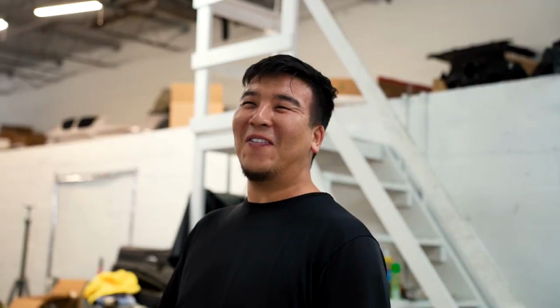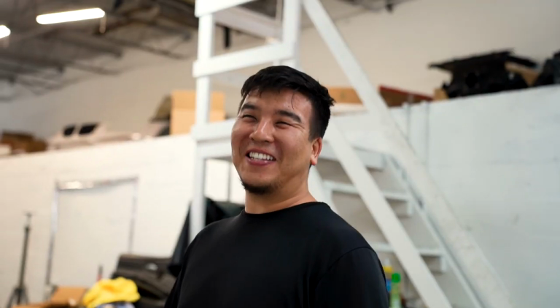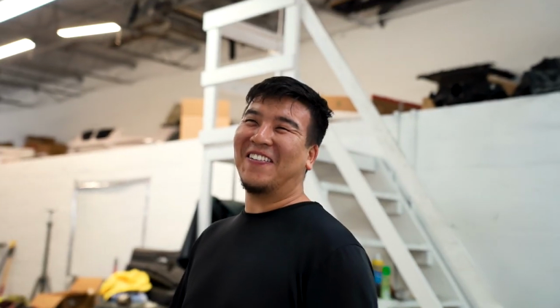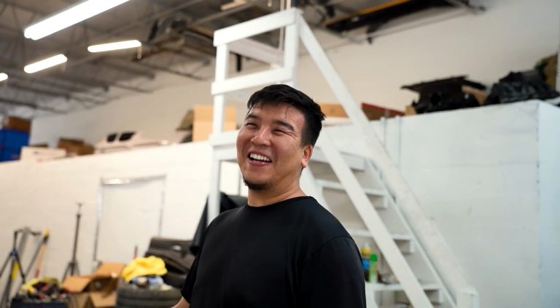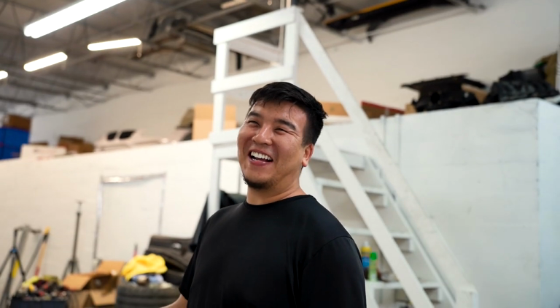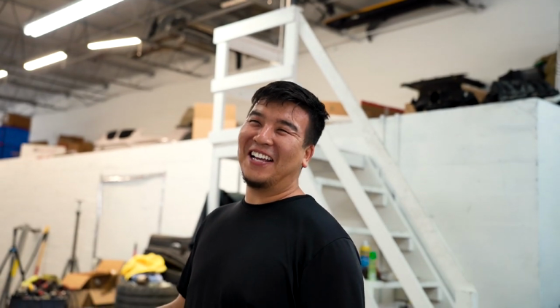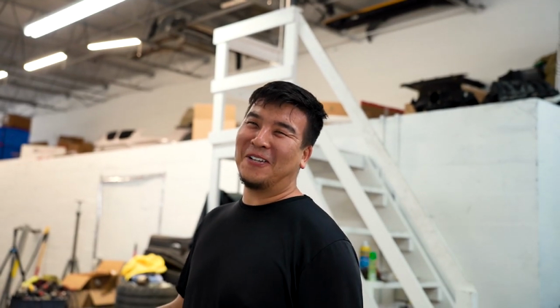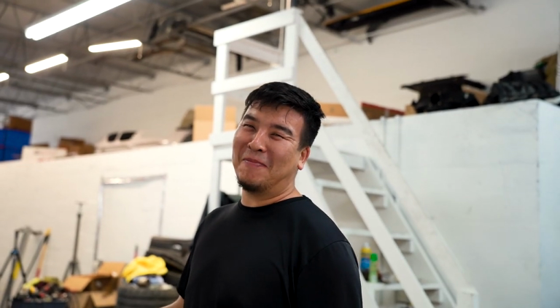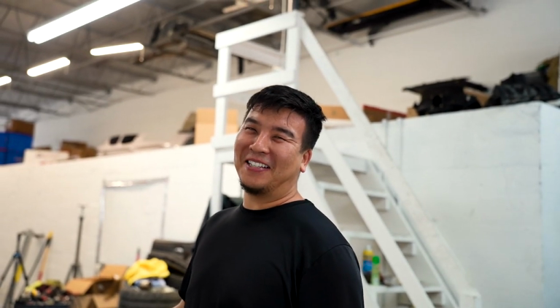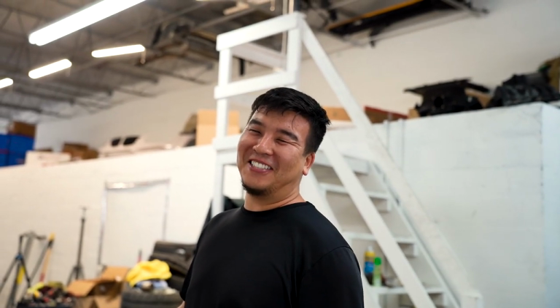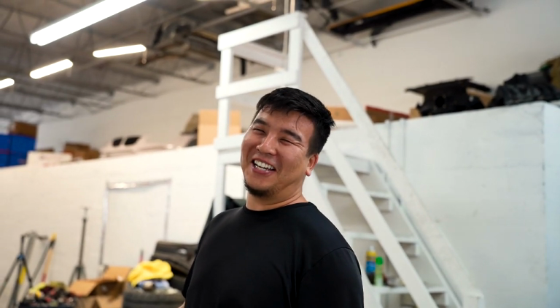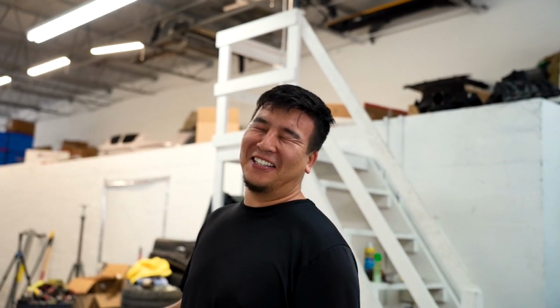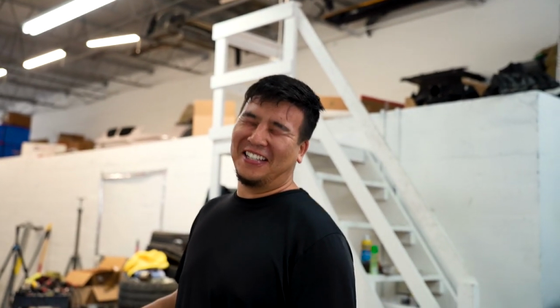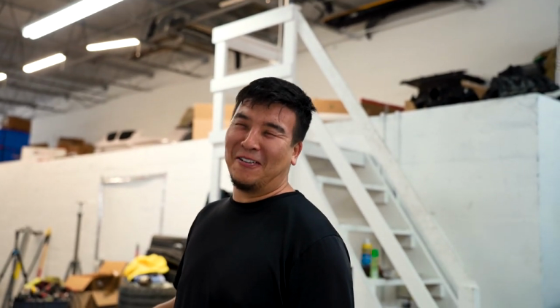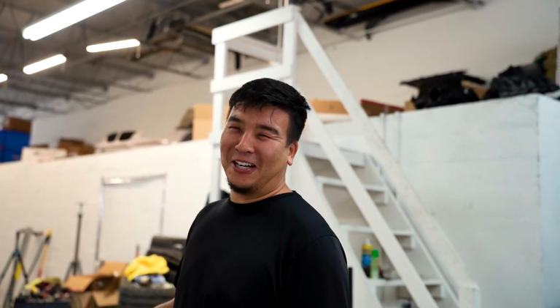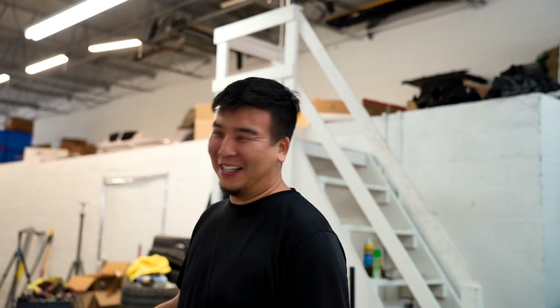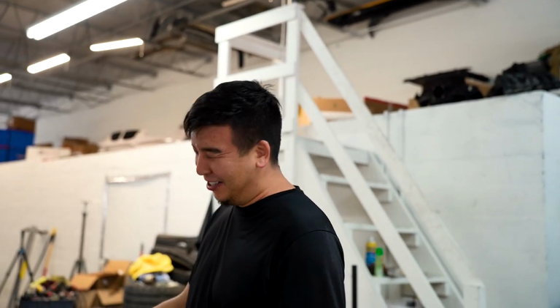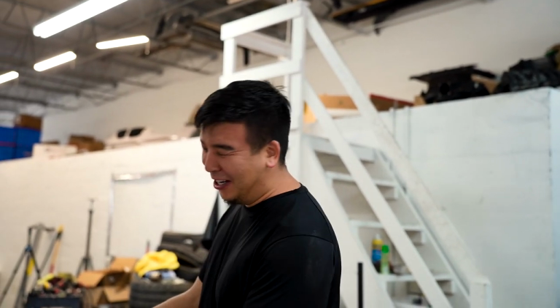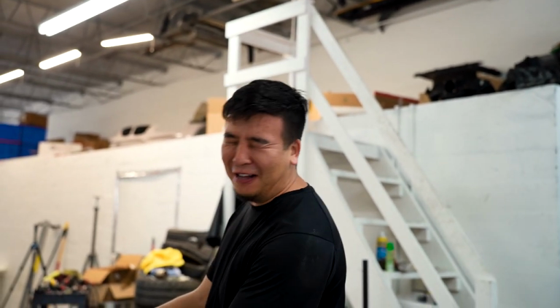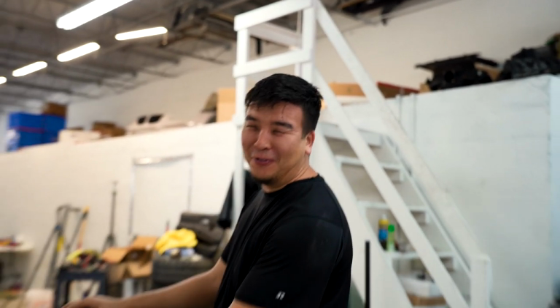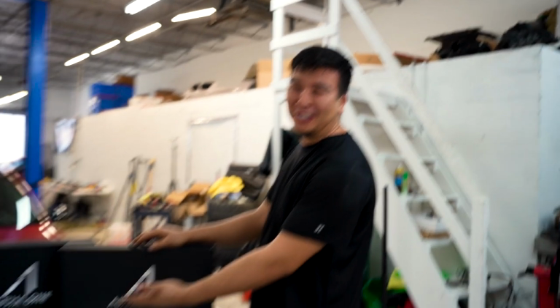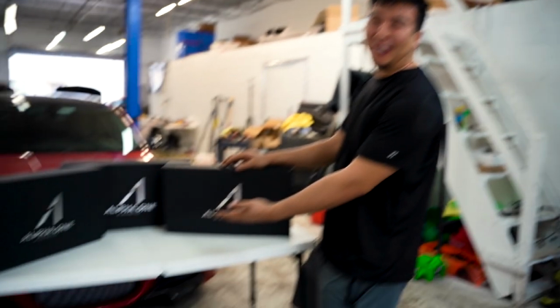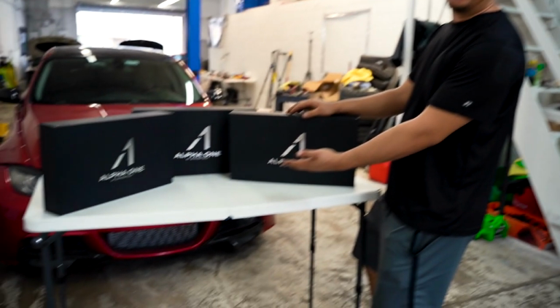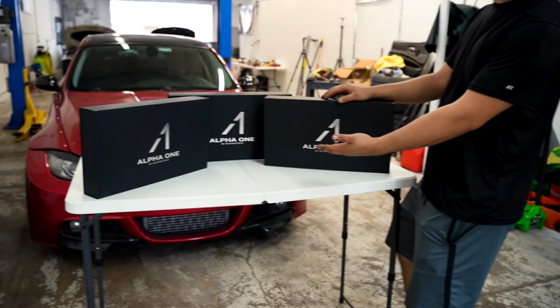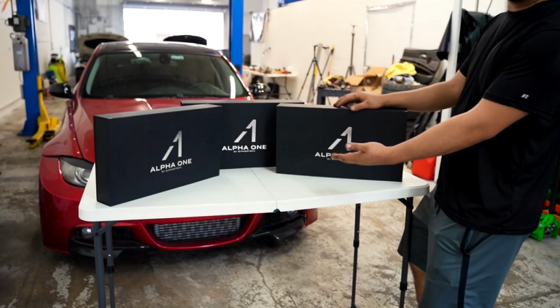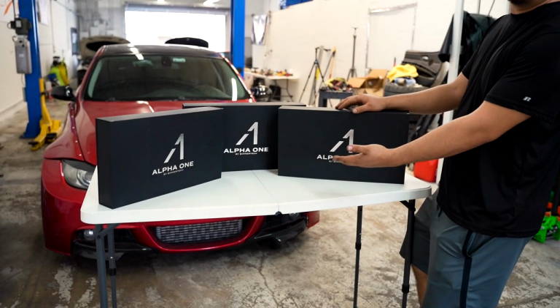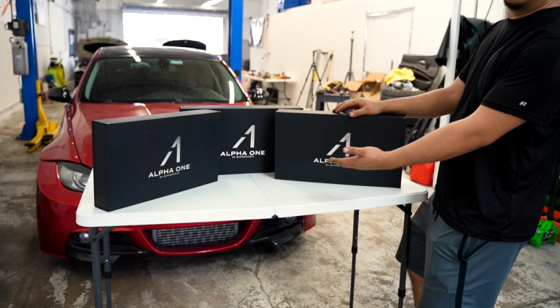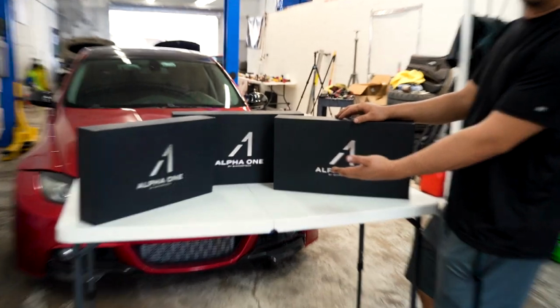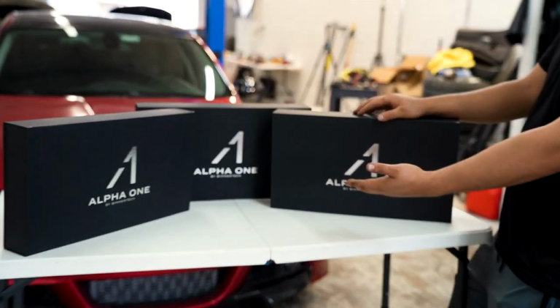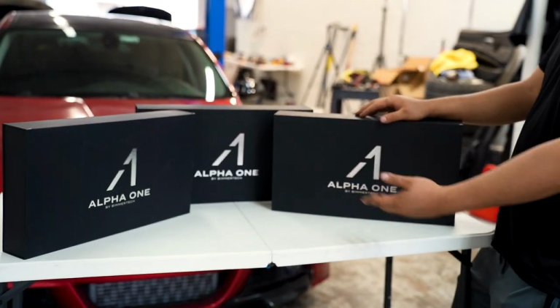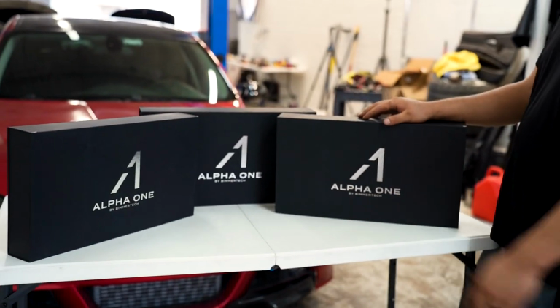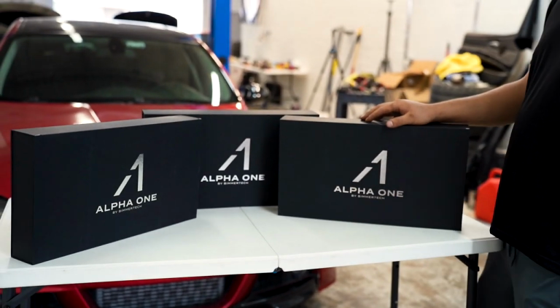What's going on guys? Welcome back to the channel. Today we're going to install Alpha 1 speakers. Let's go get to it.